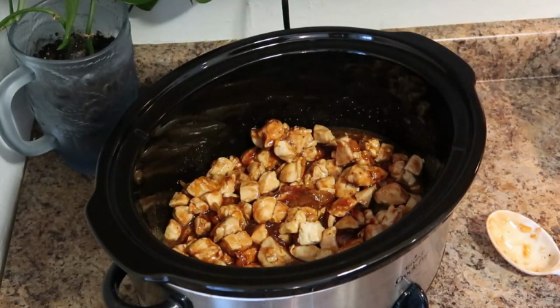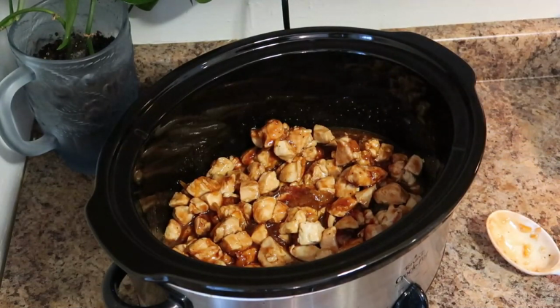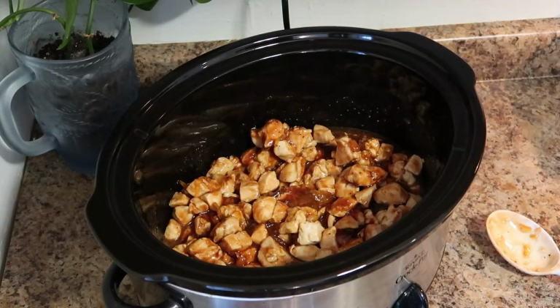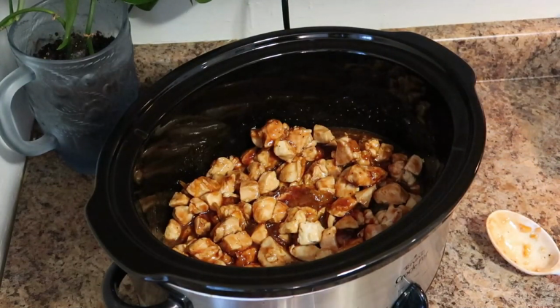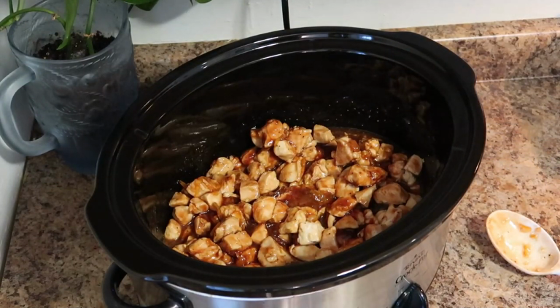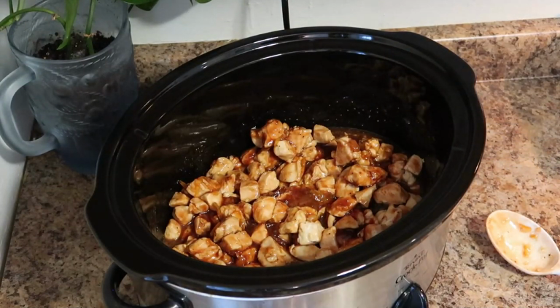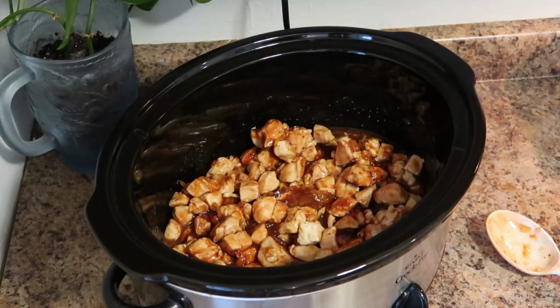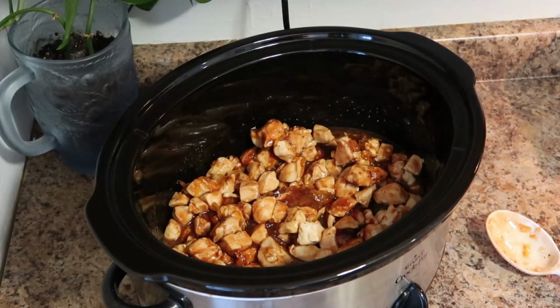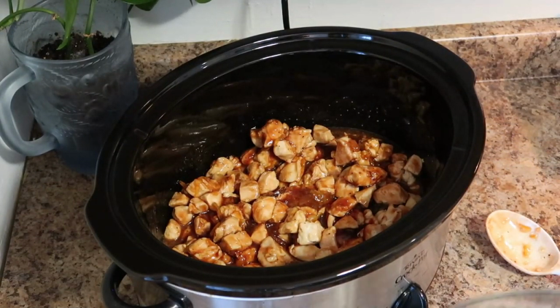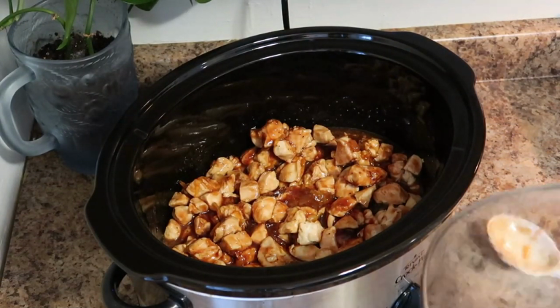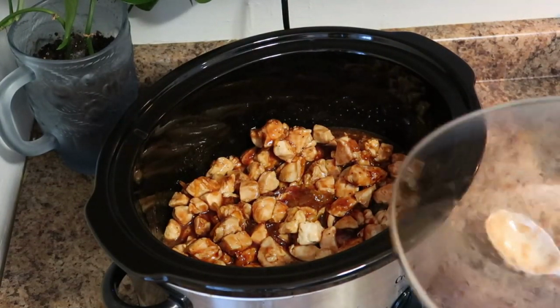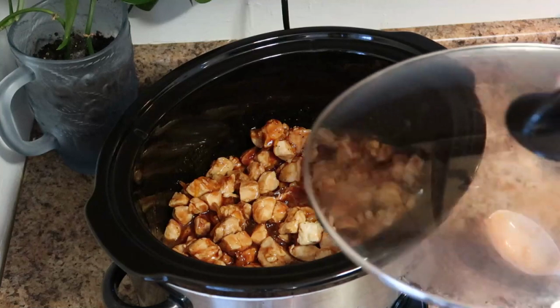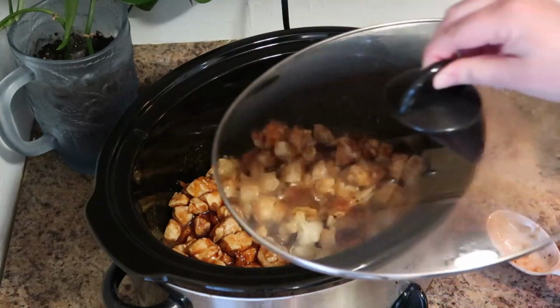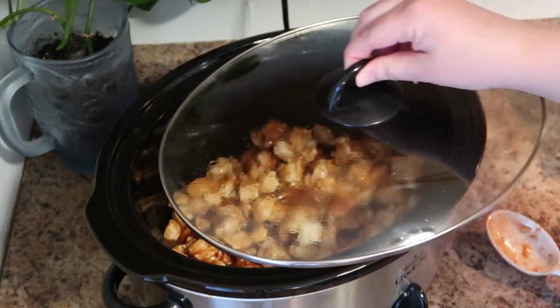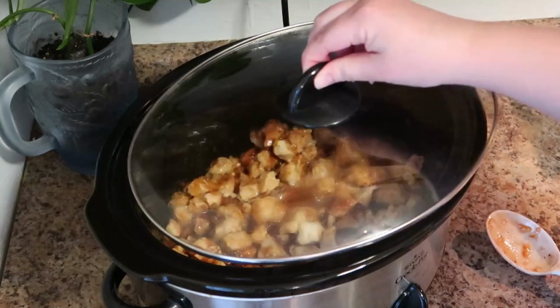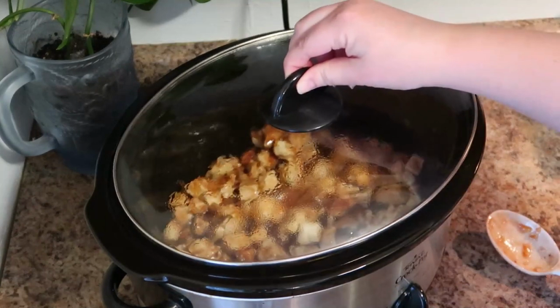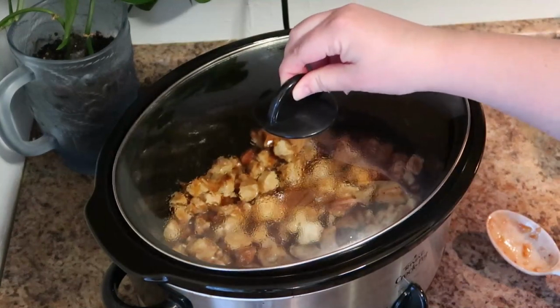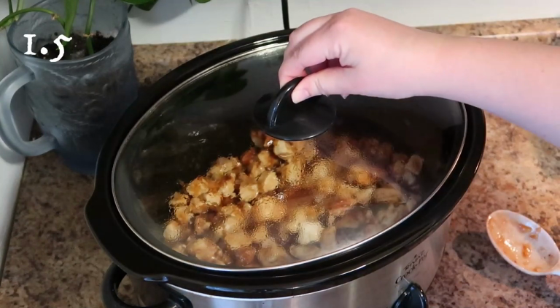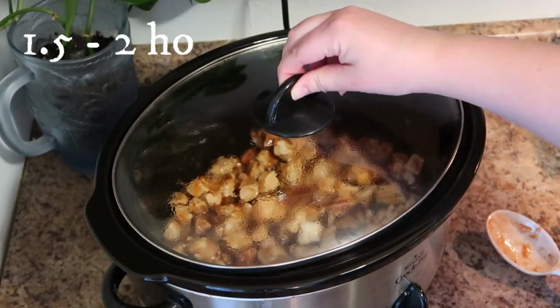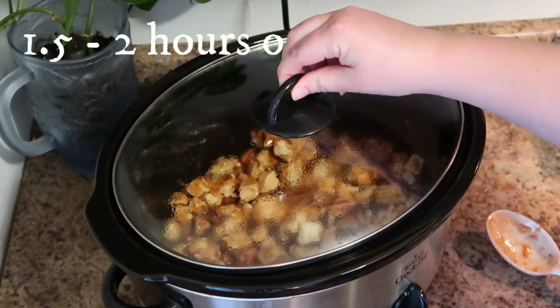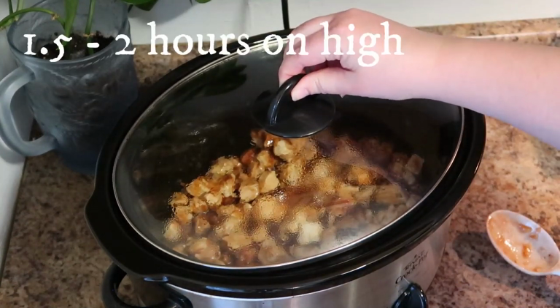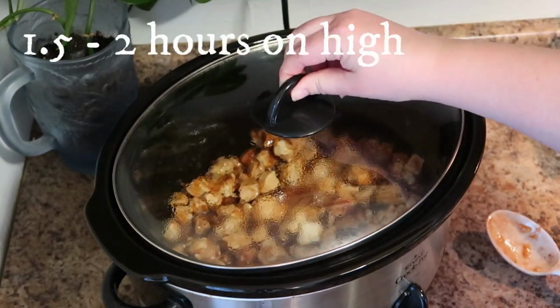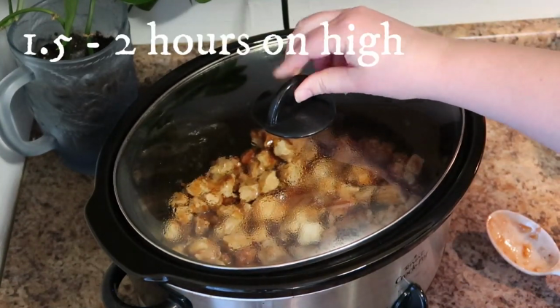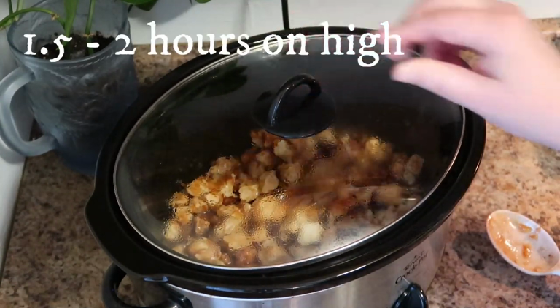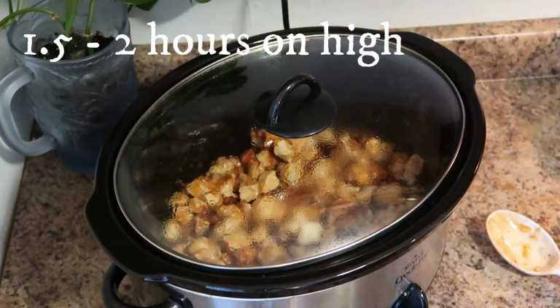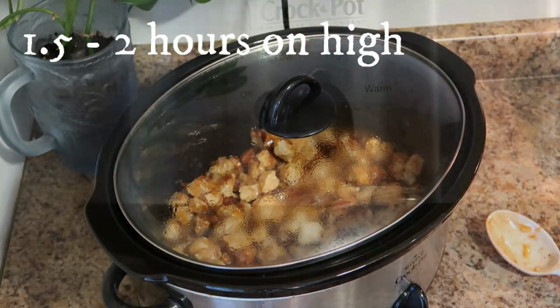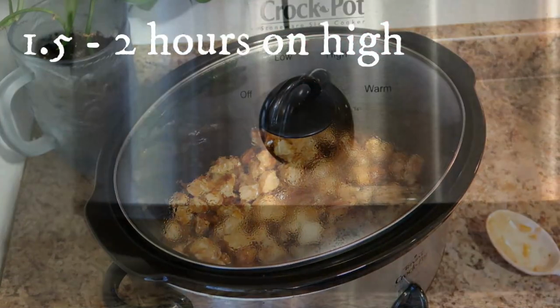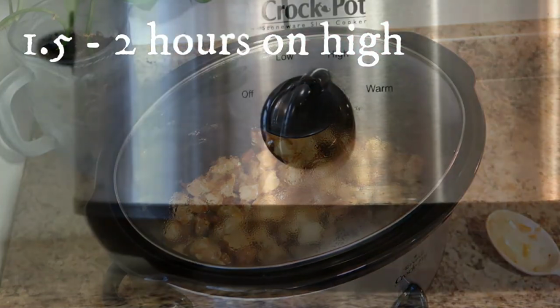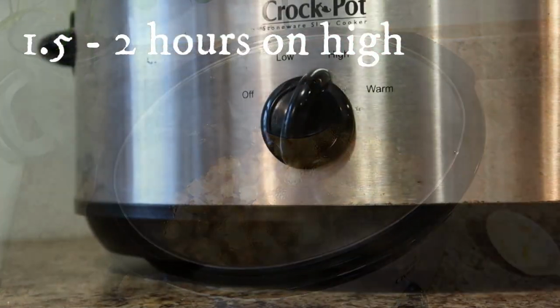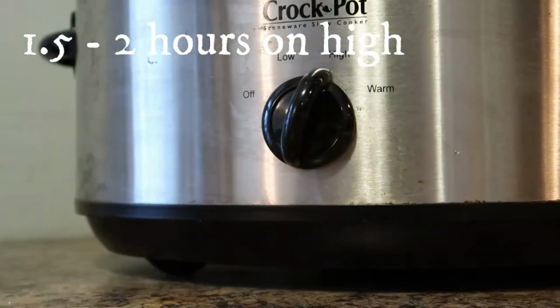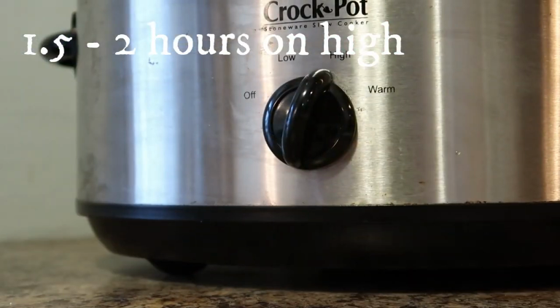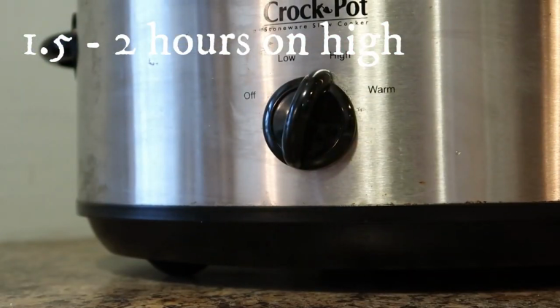You're just going to leave your crockpot on high and cook this for another one and a half to two hours.